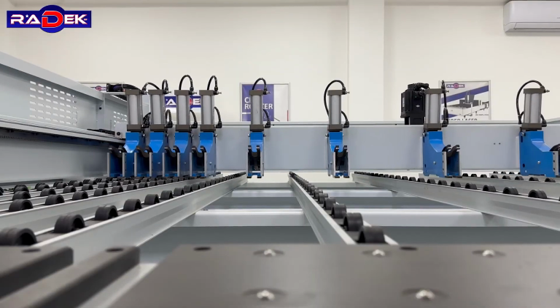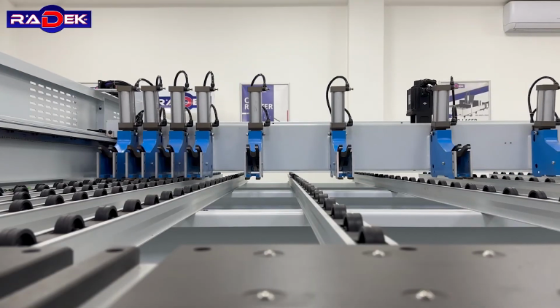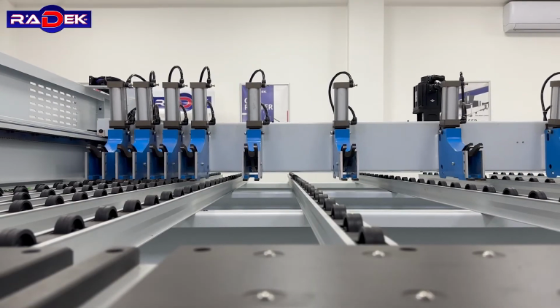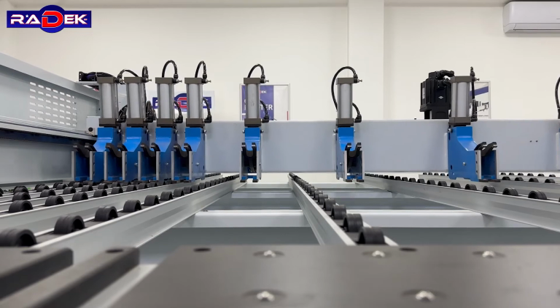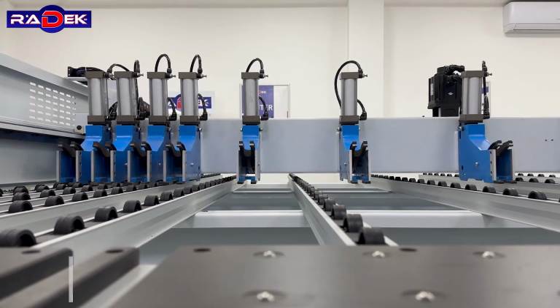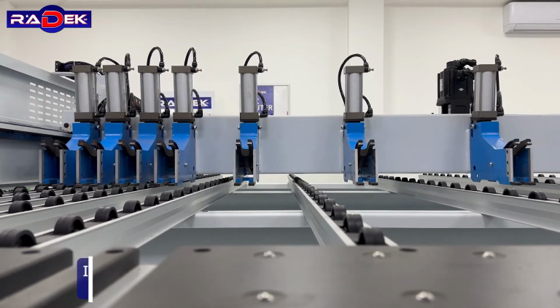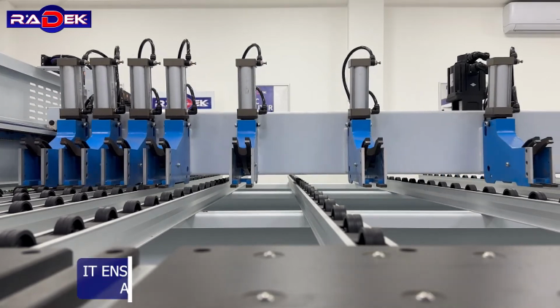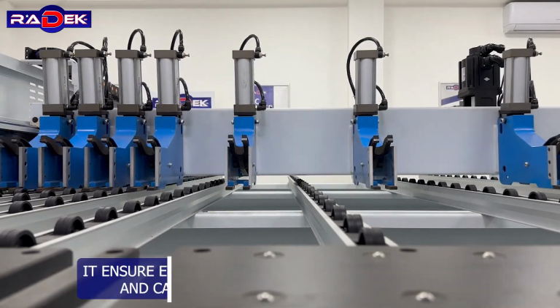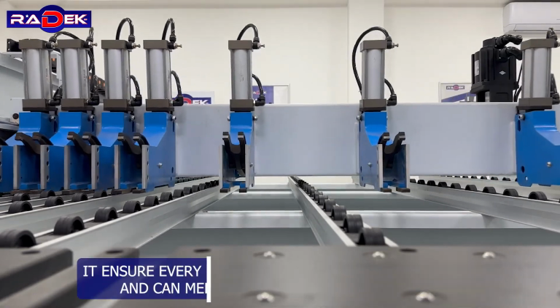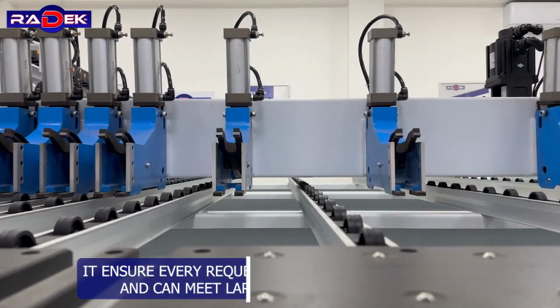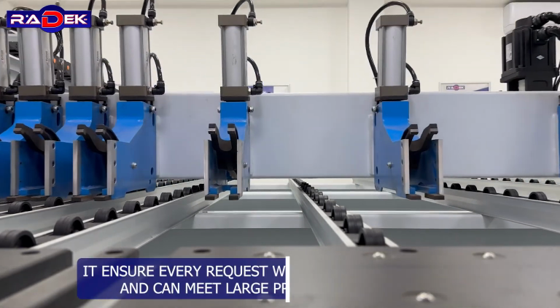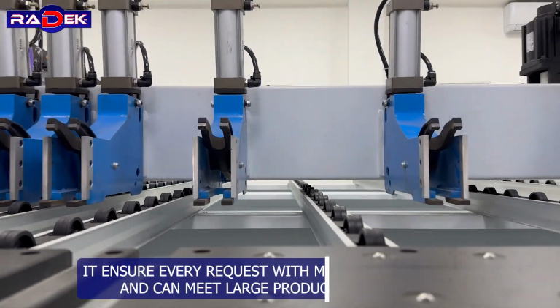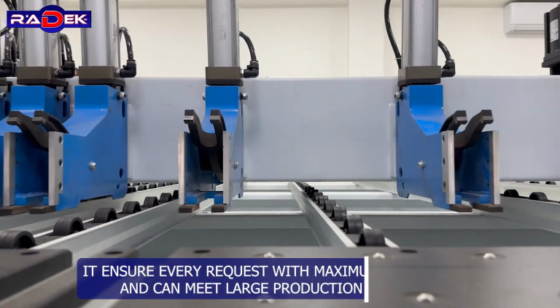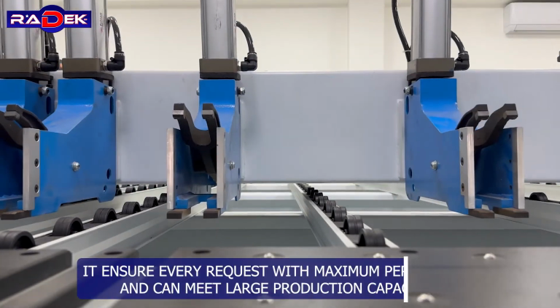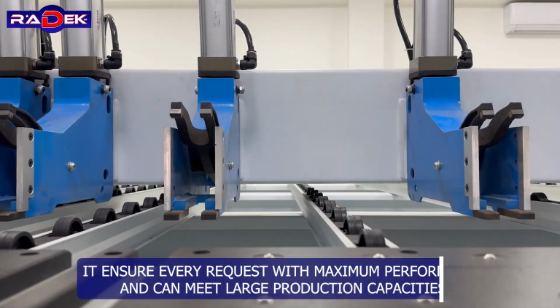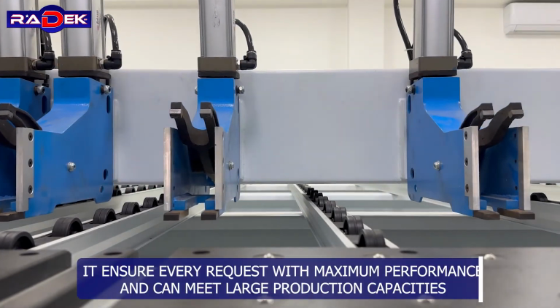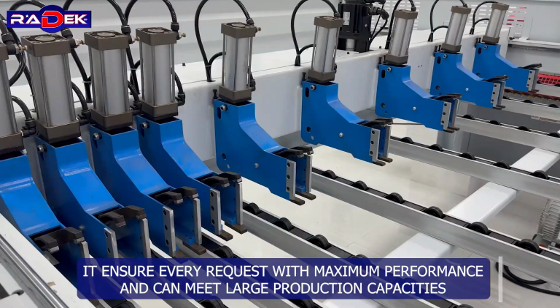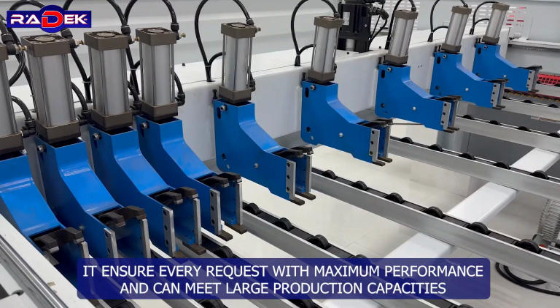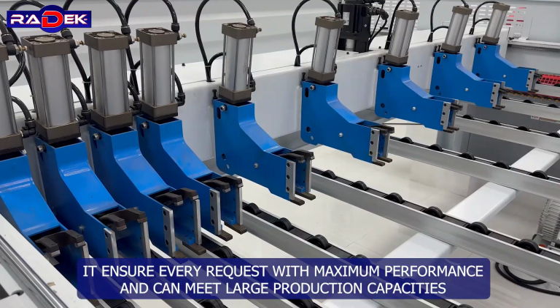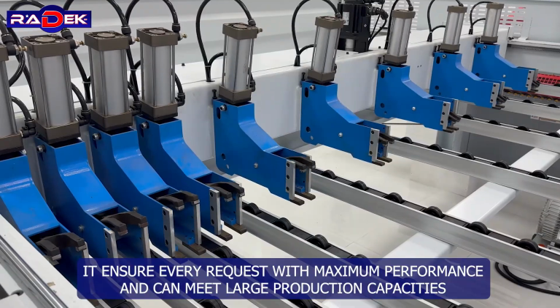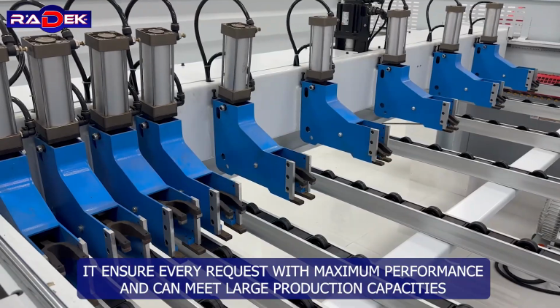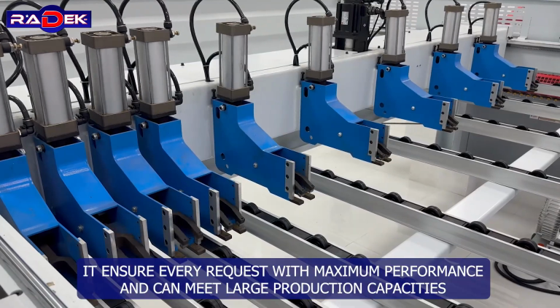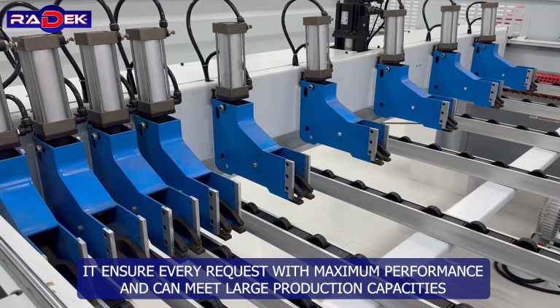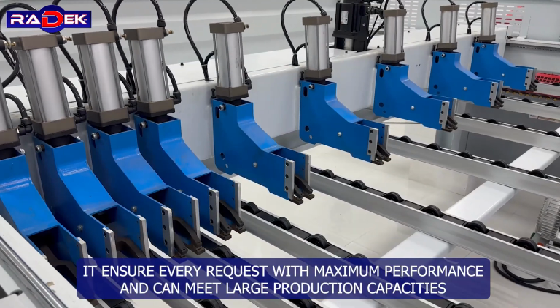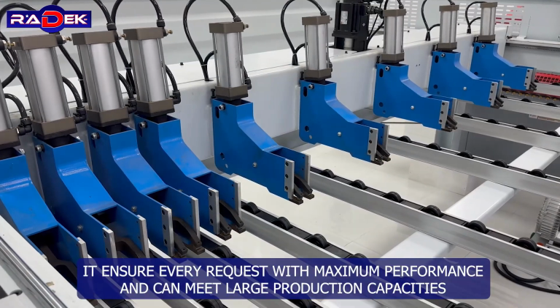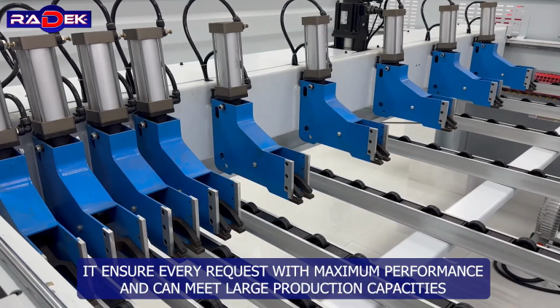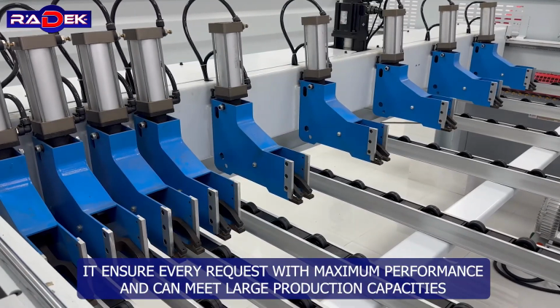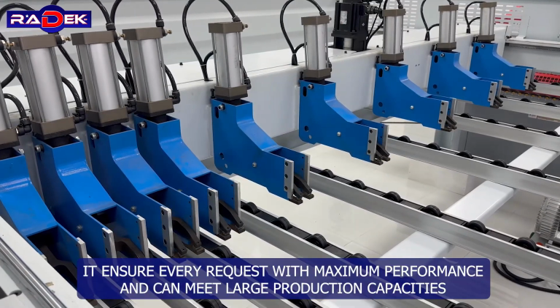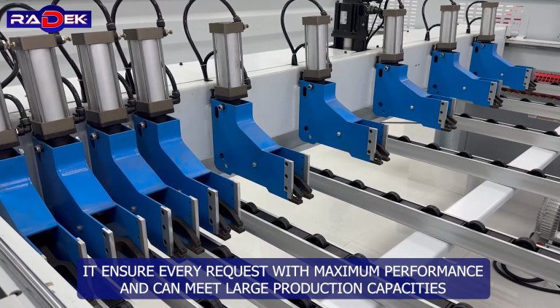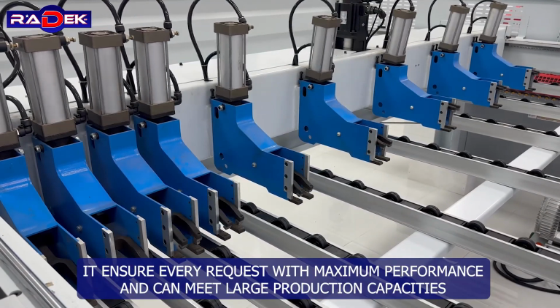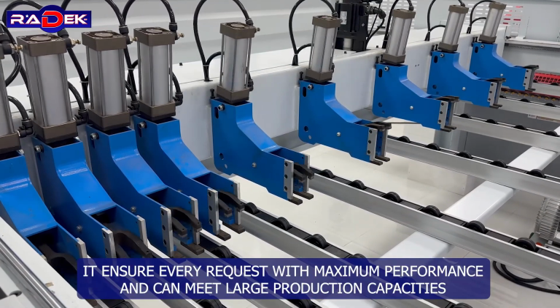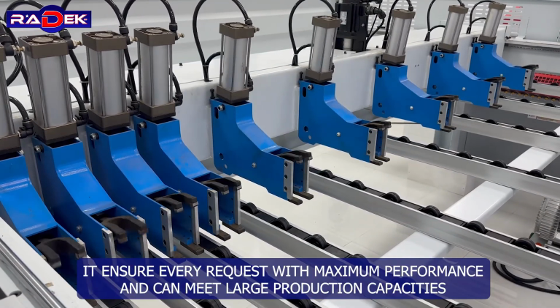It ensures every request with maximum performance and can meet large production capacities.